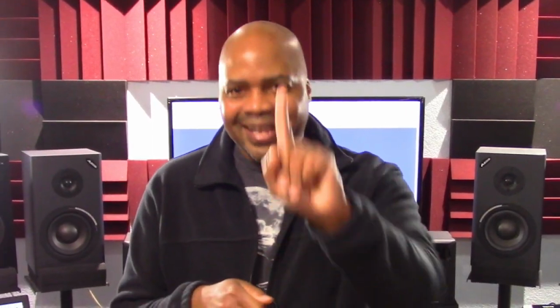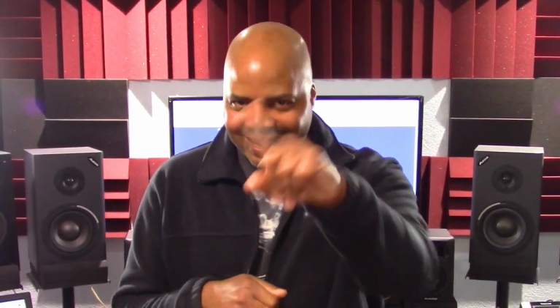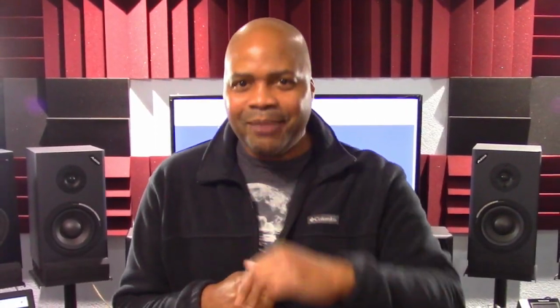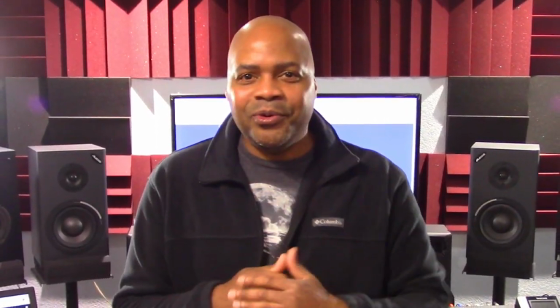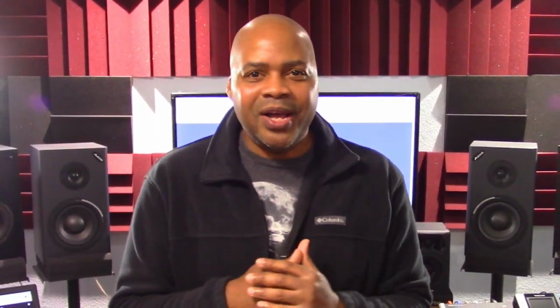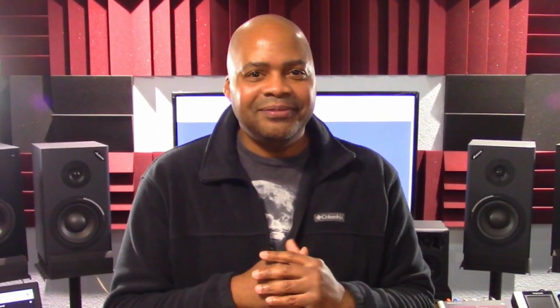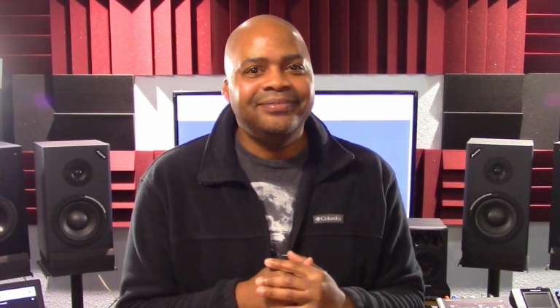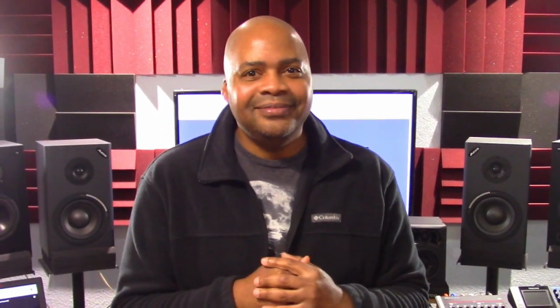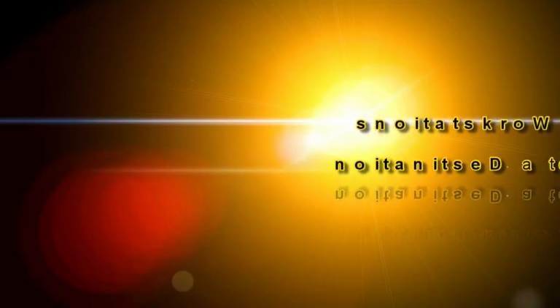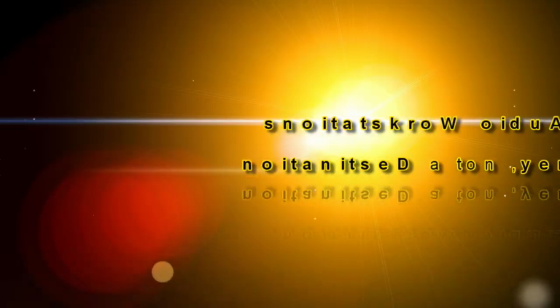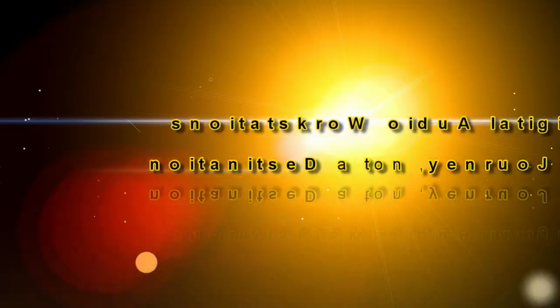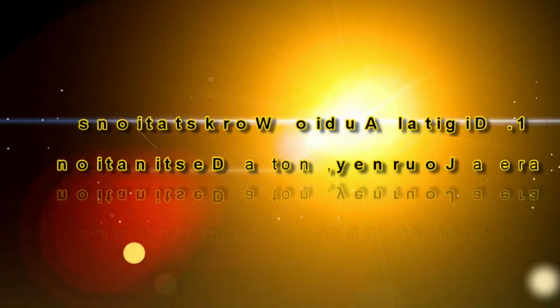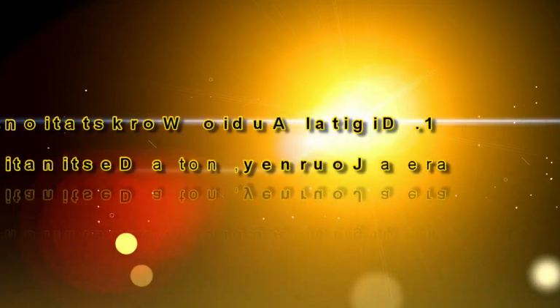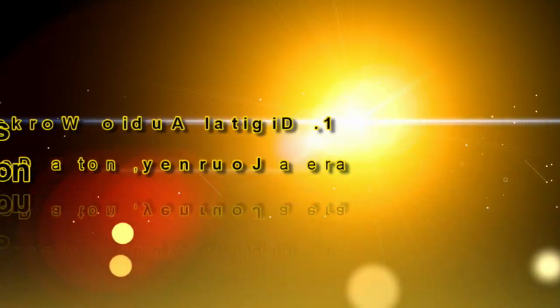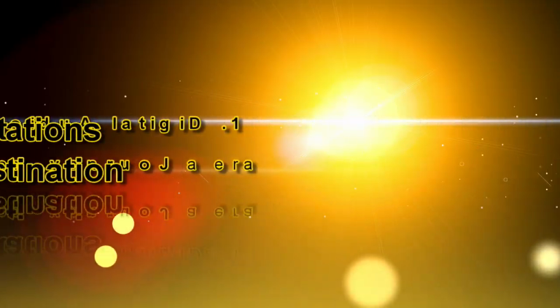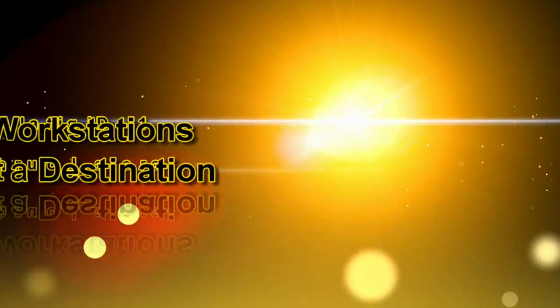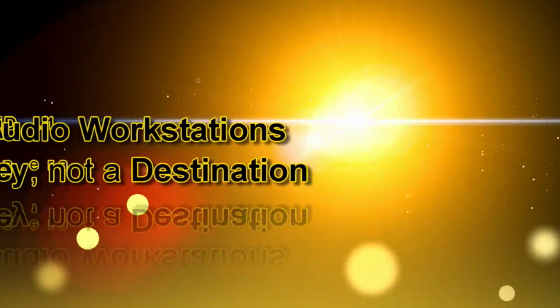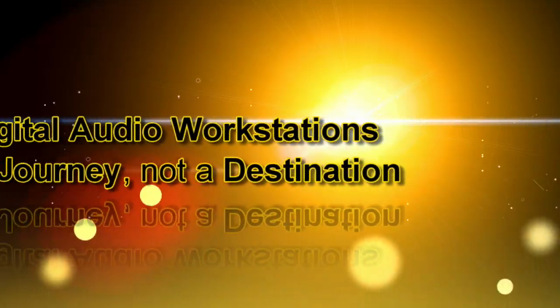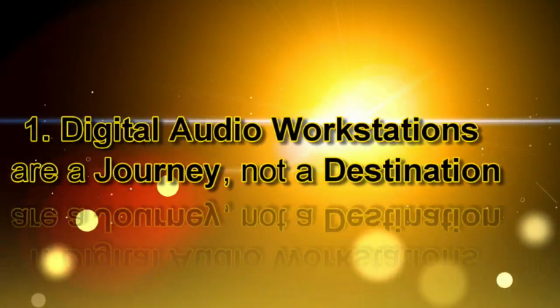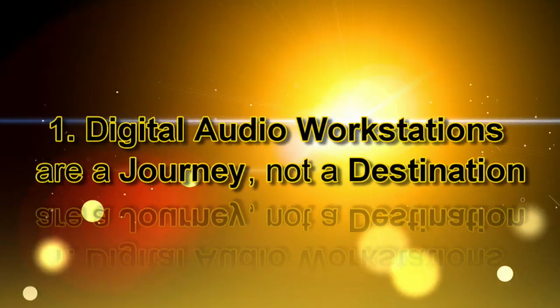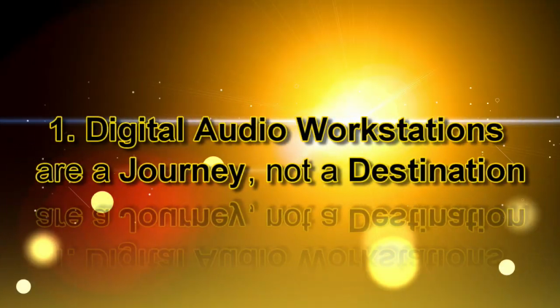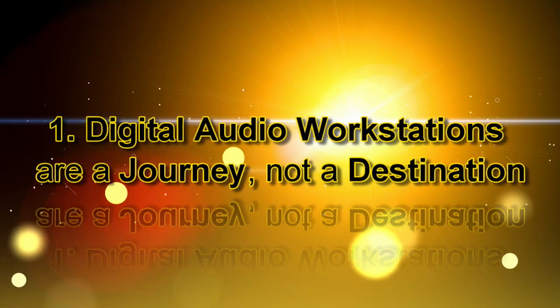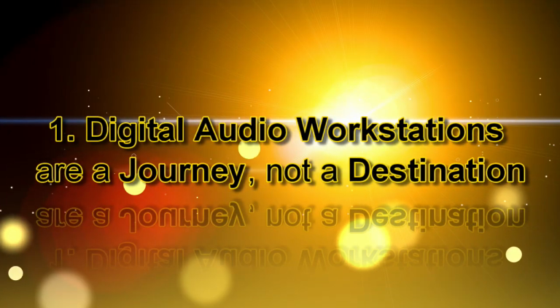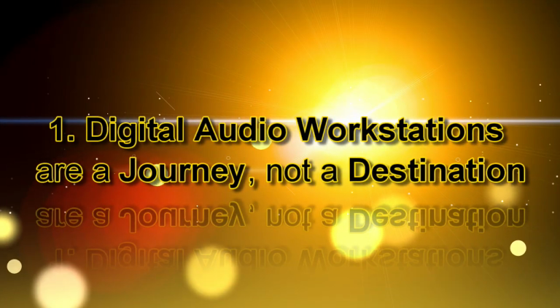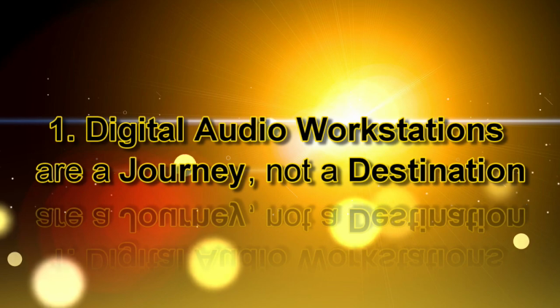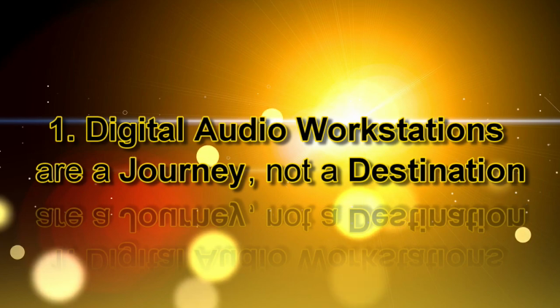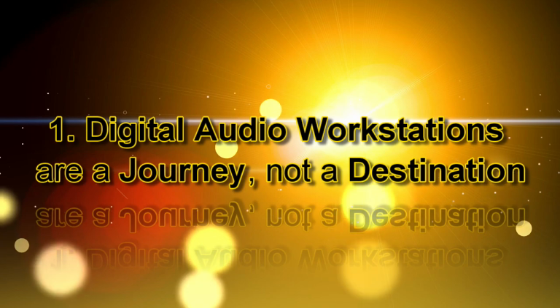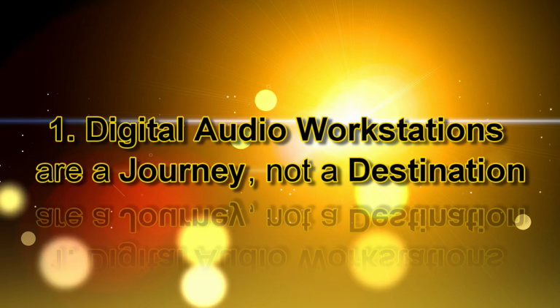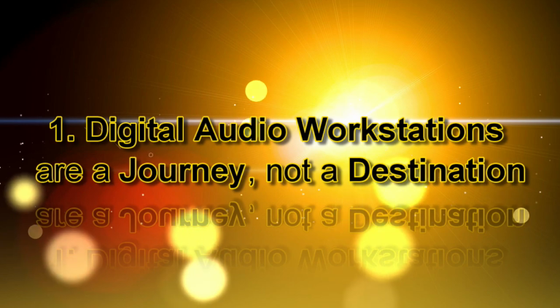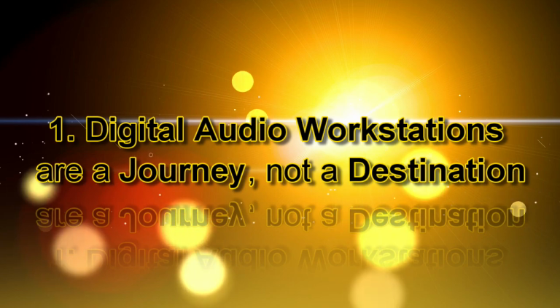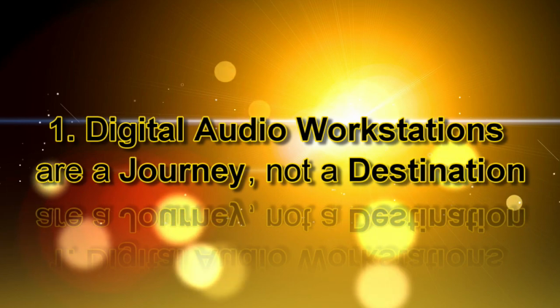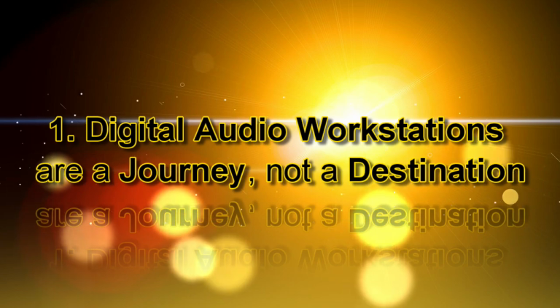Number one: digital audio workstations are a journey, not a destination.